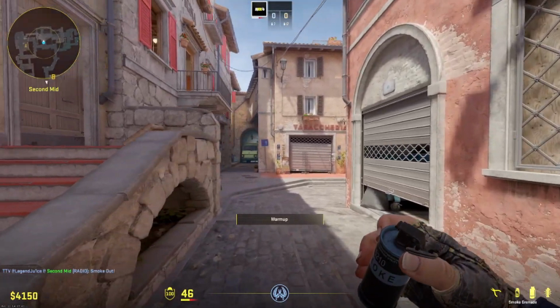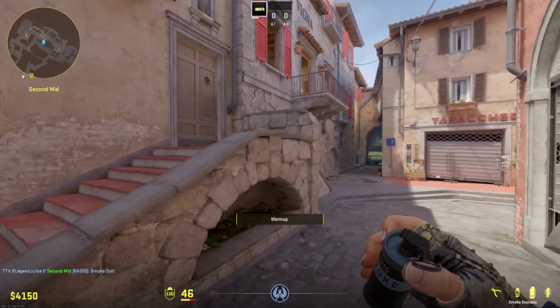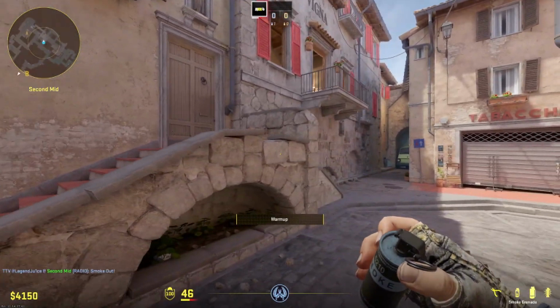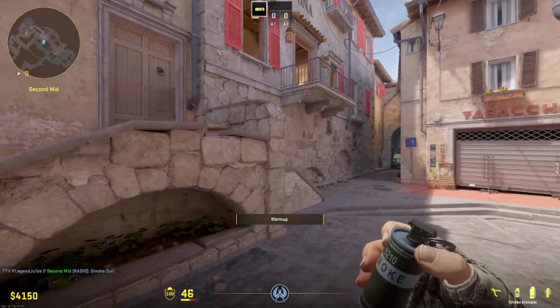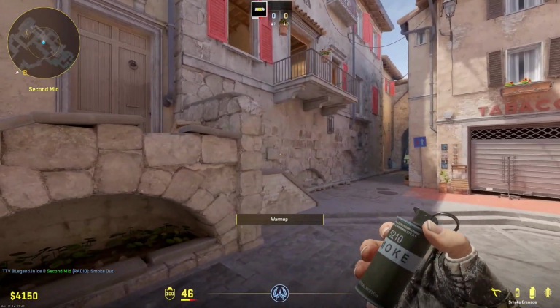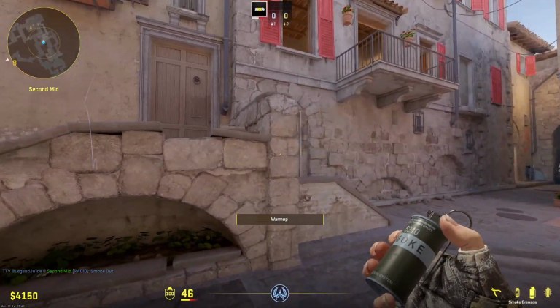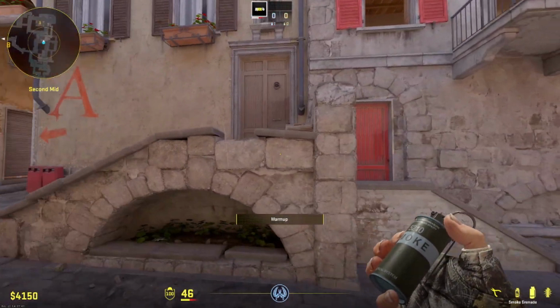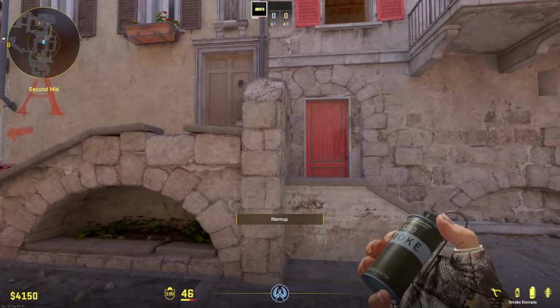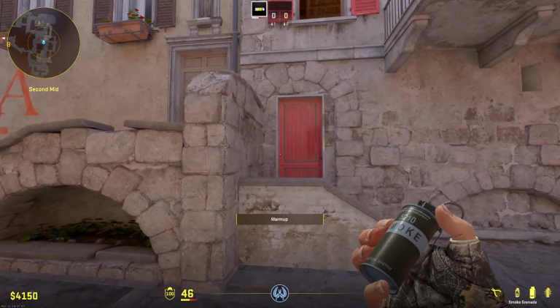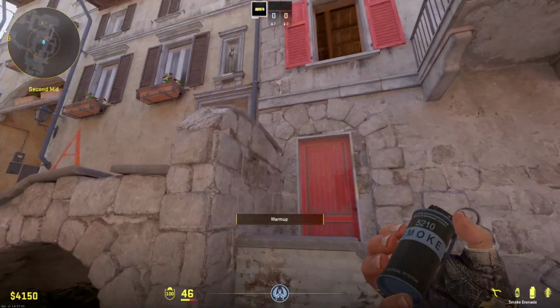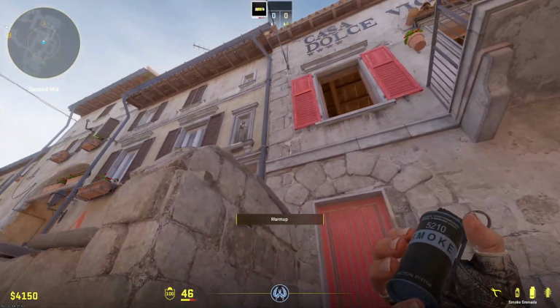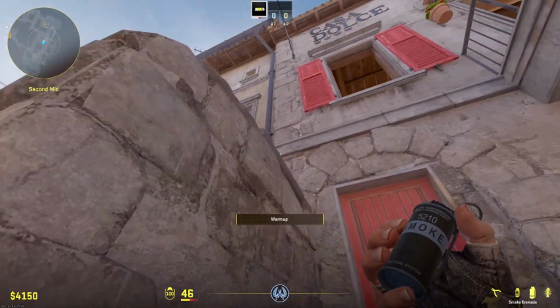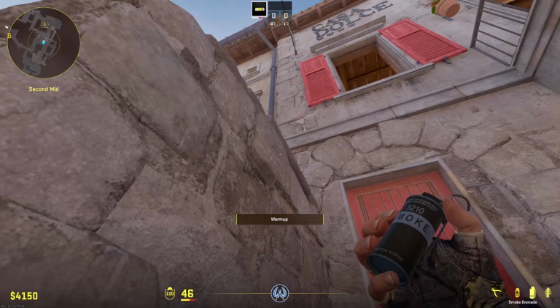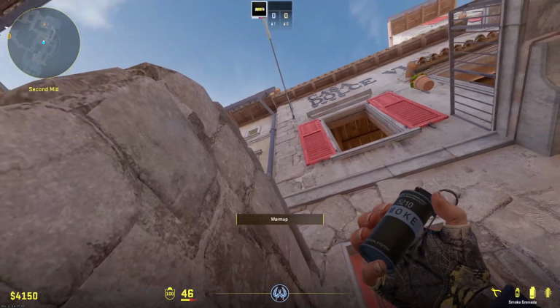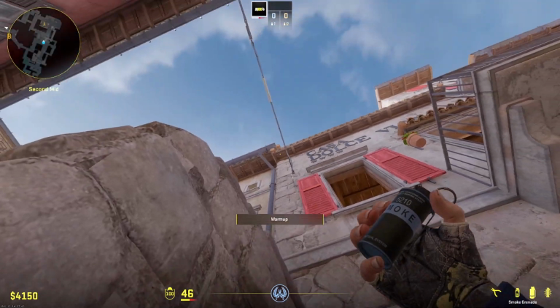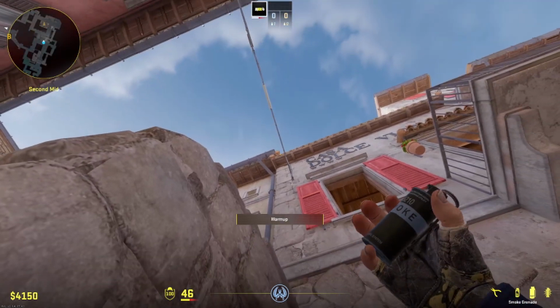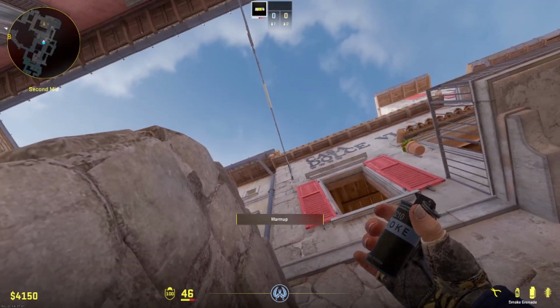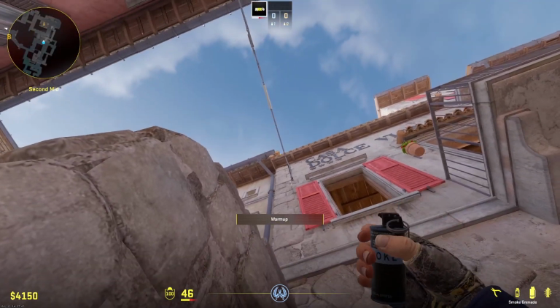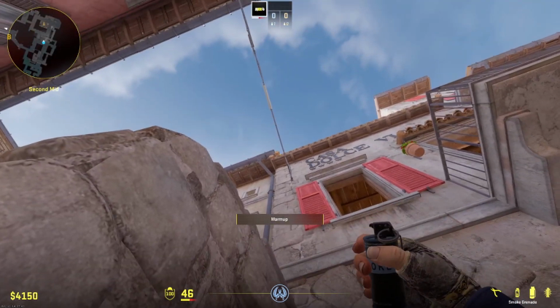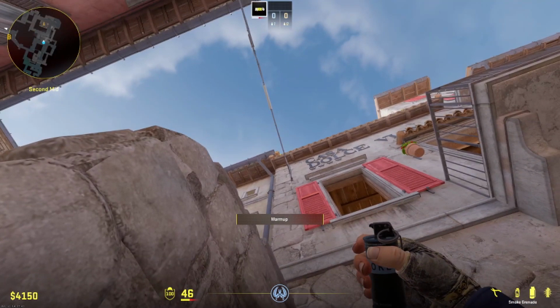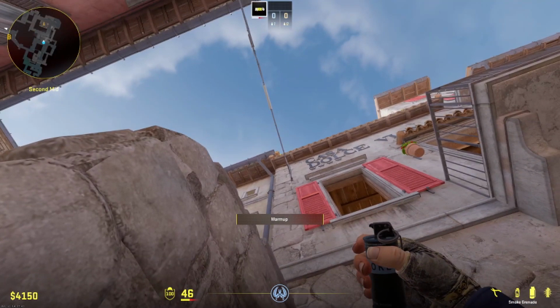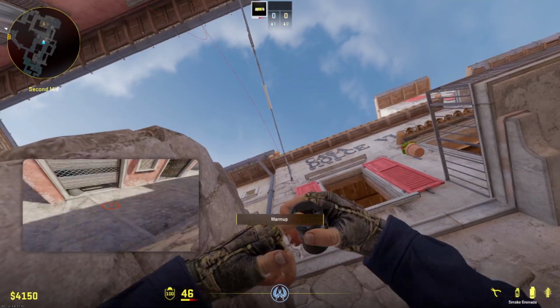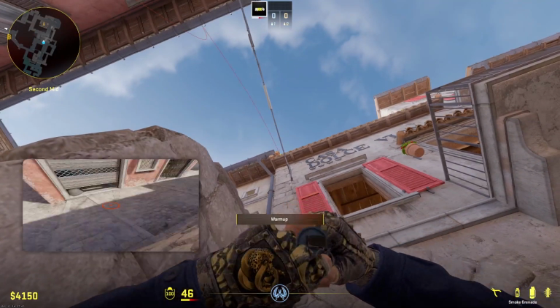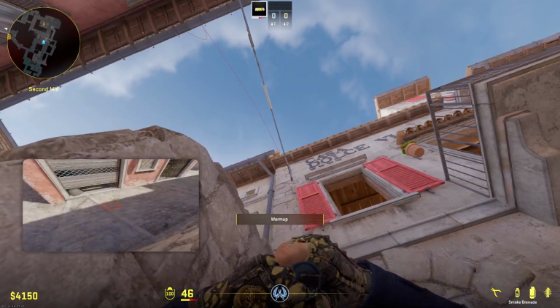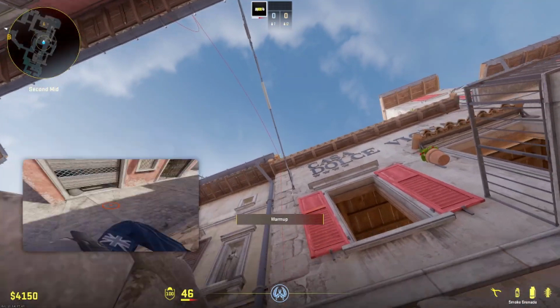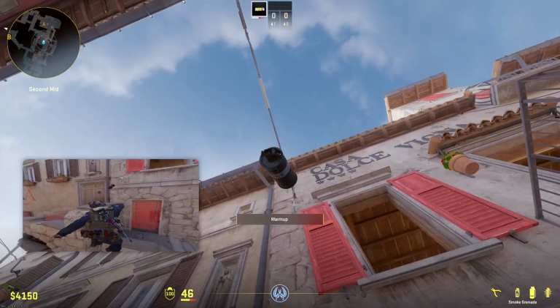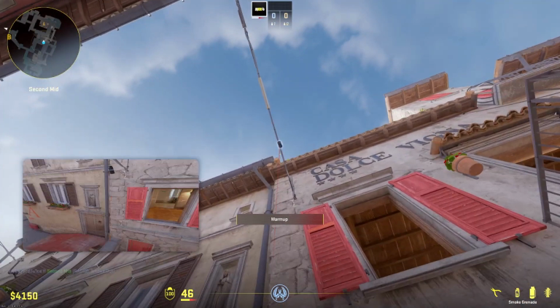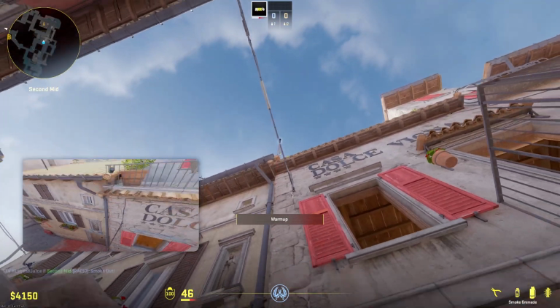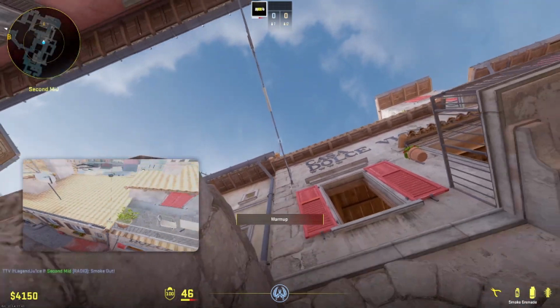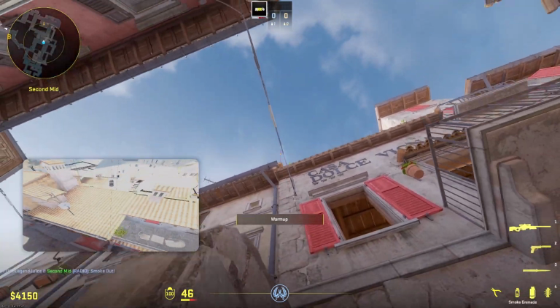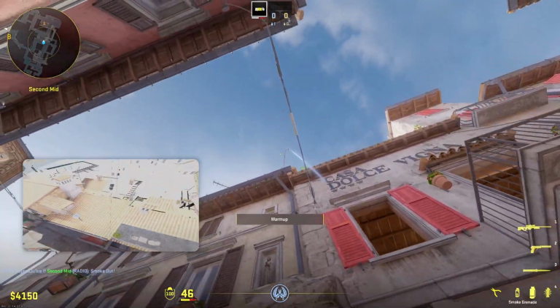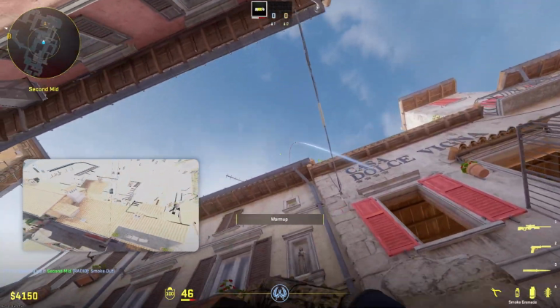Here's a quick lane side smoke. You come into this corner, put your crosshair here, jump throw, left click — super easy.